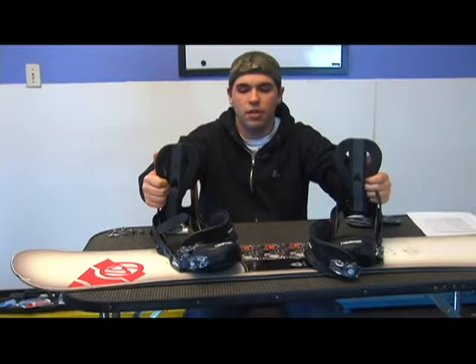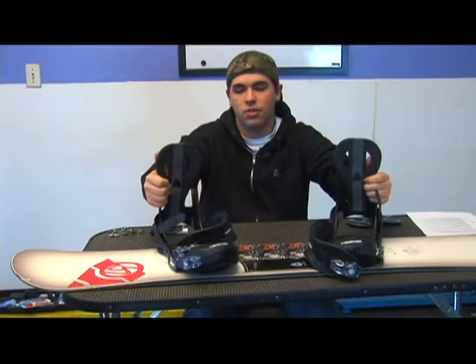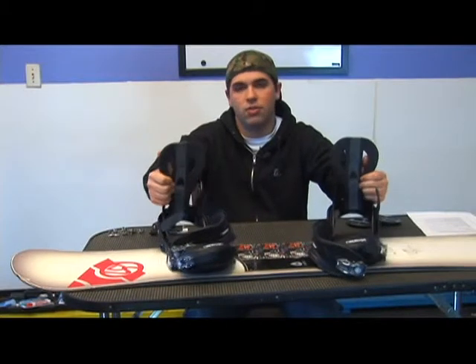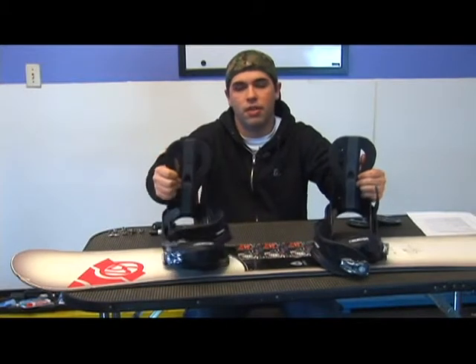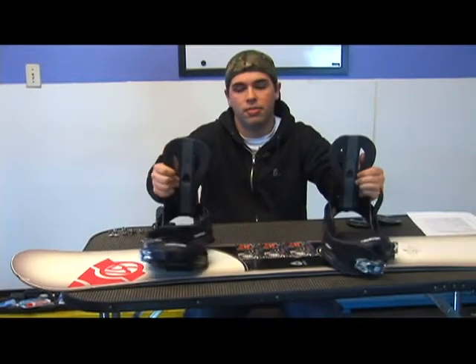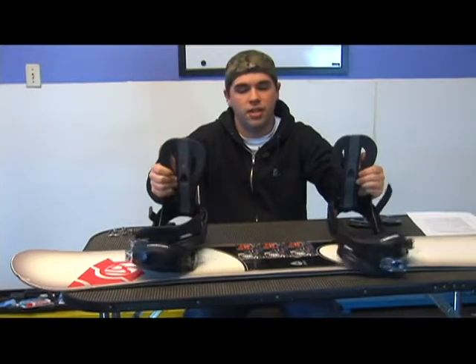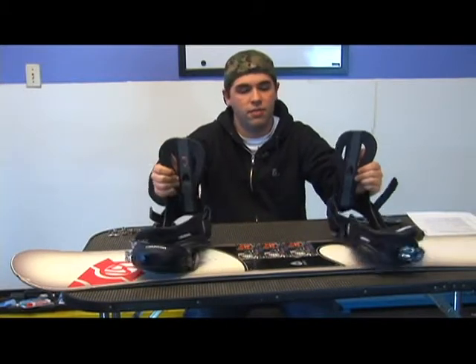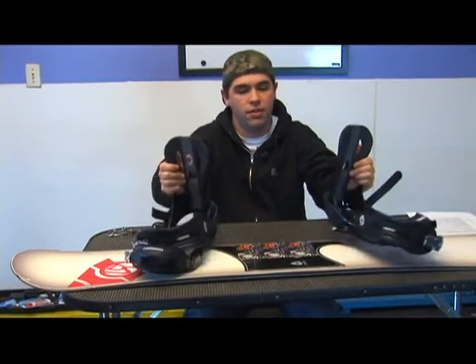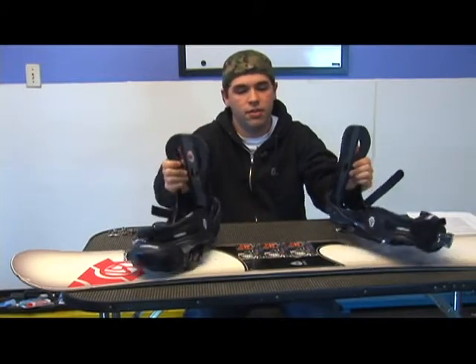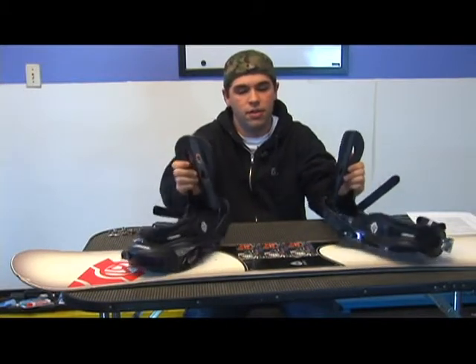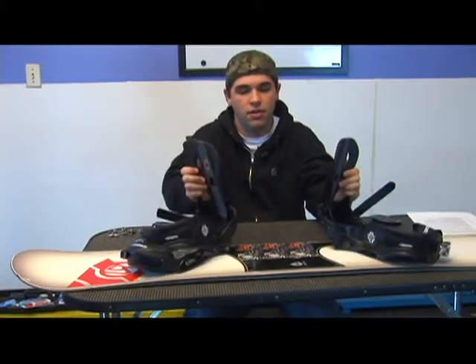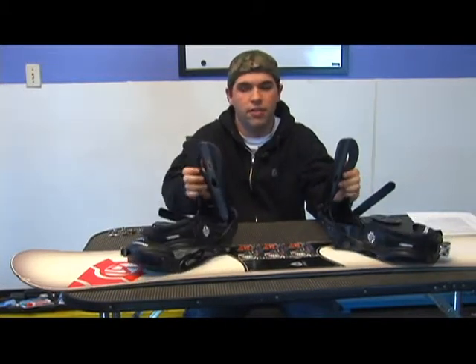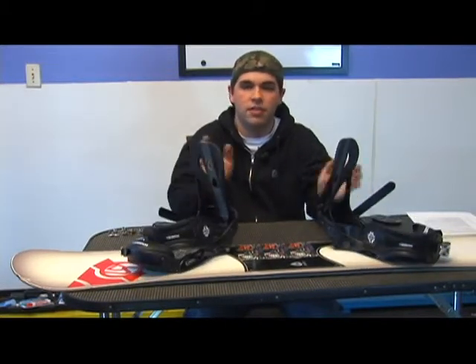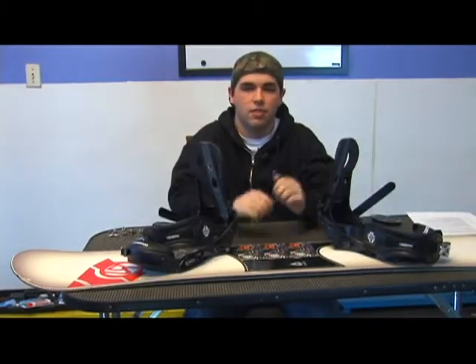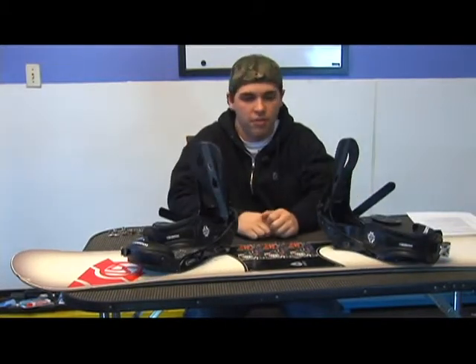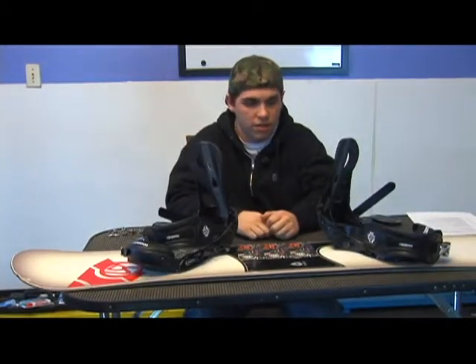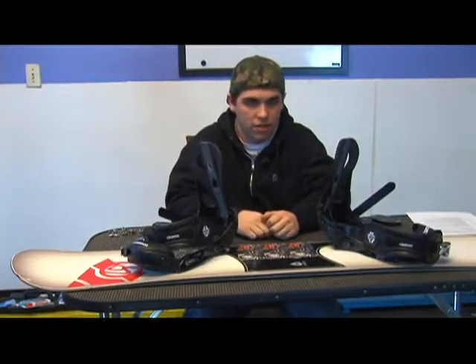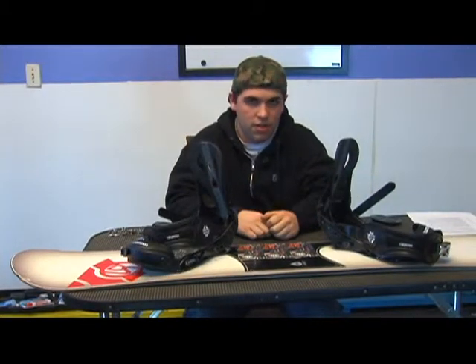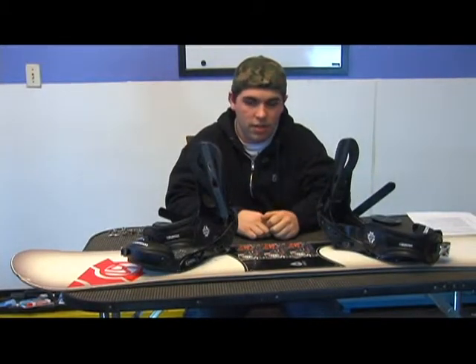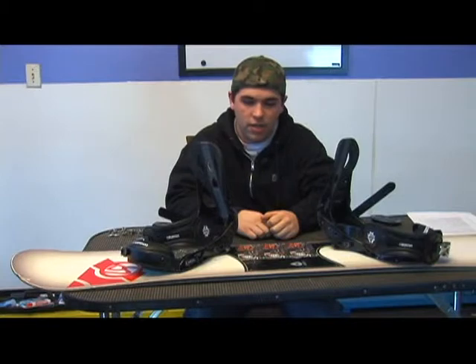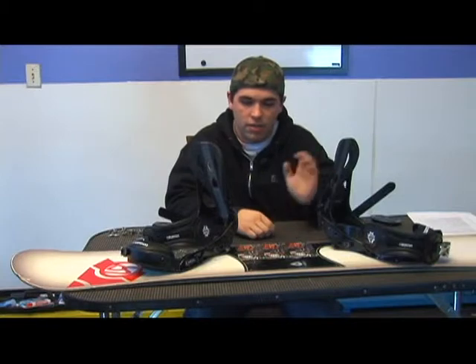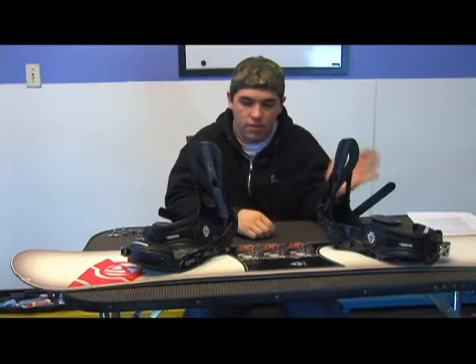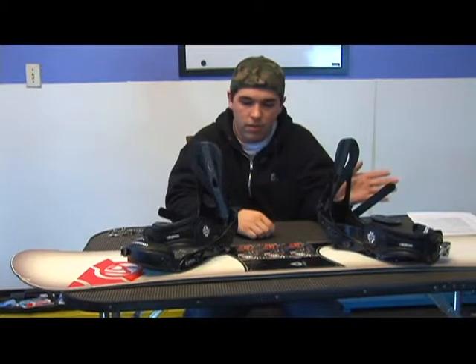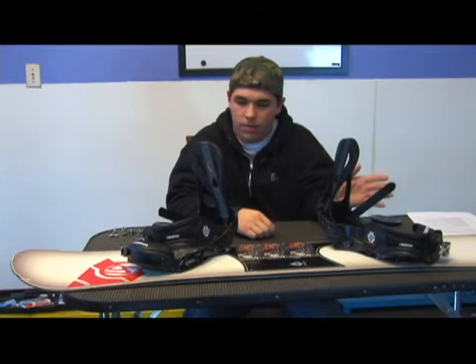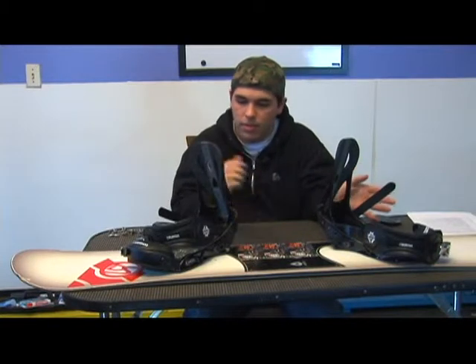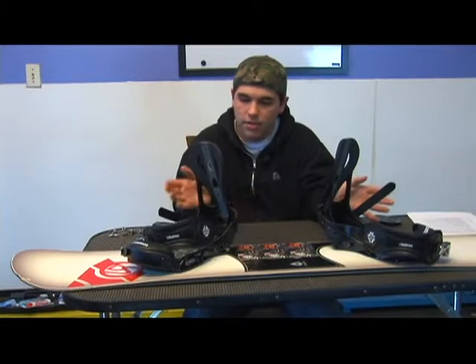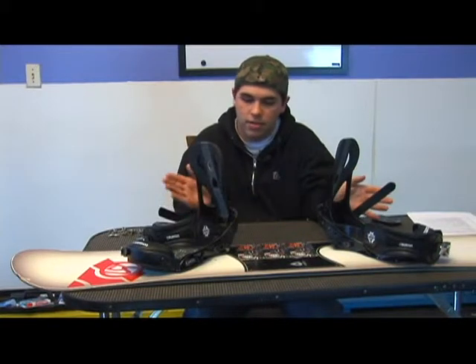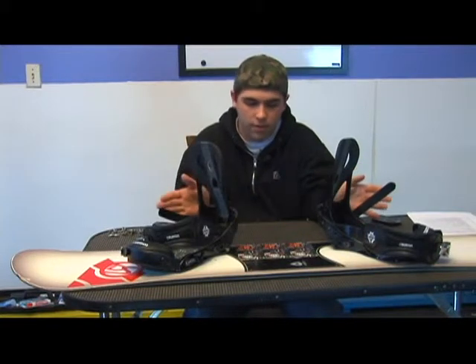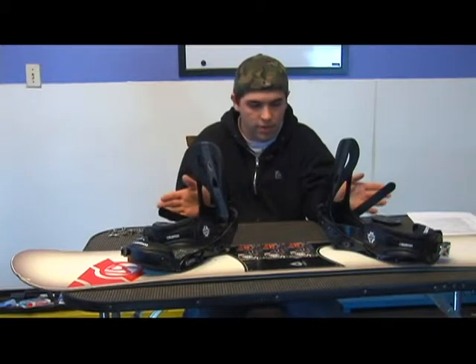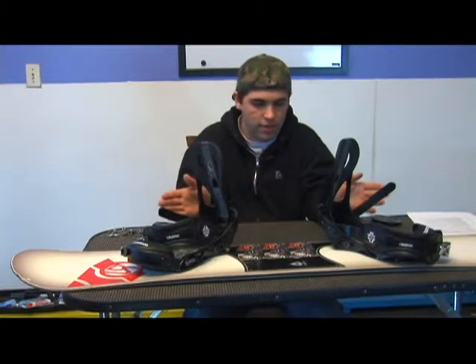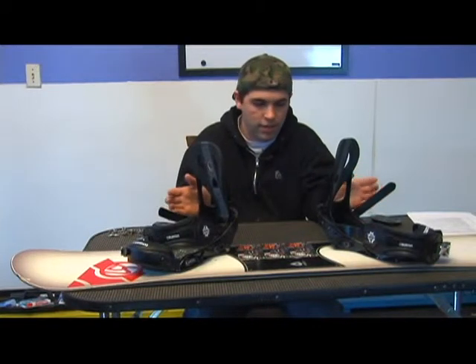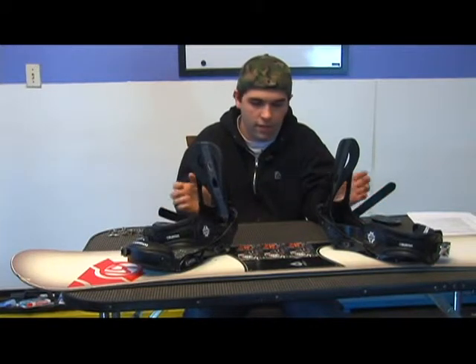You could ride them duck-footed, facing away from each other — again, one going positive and one going negative.